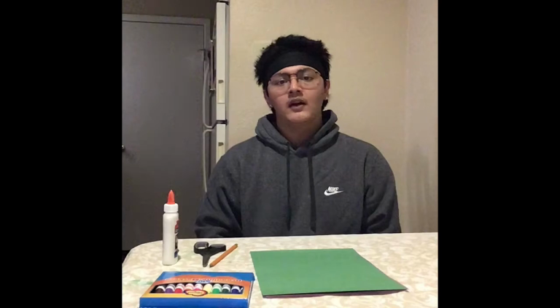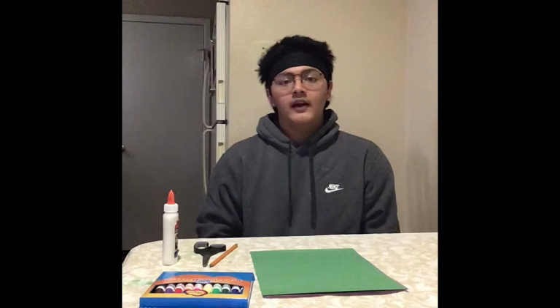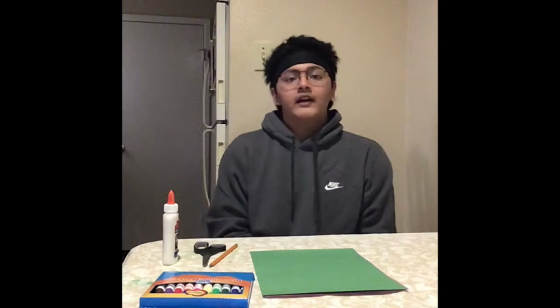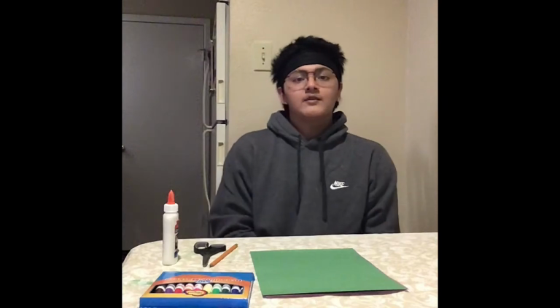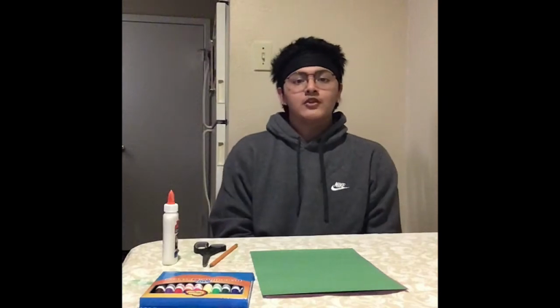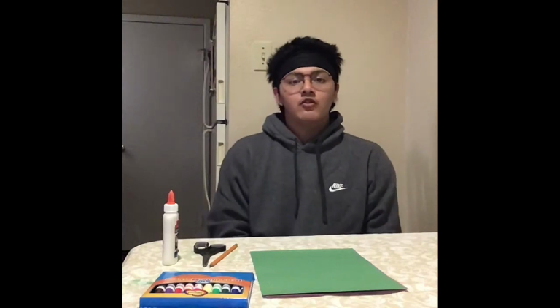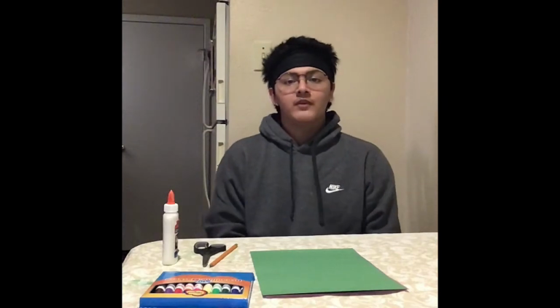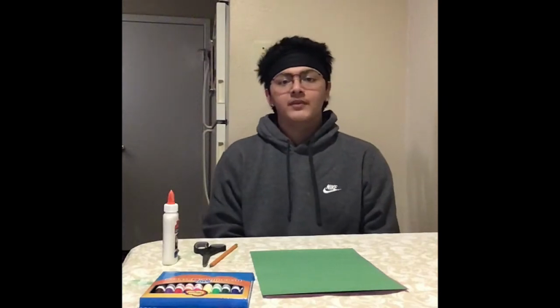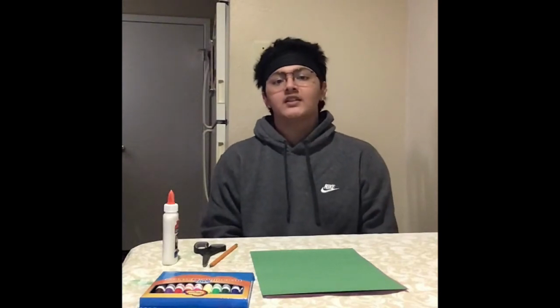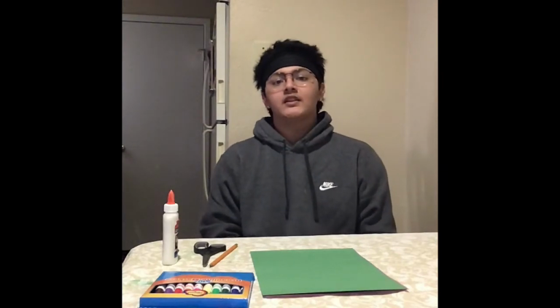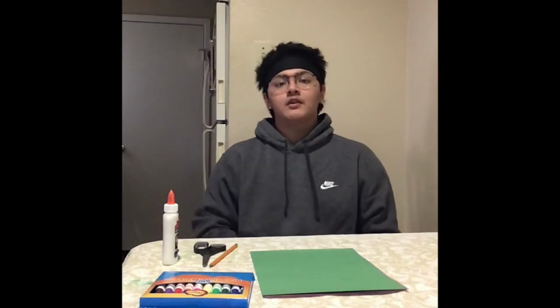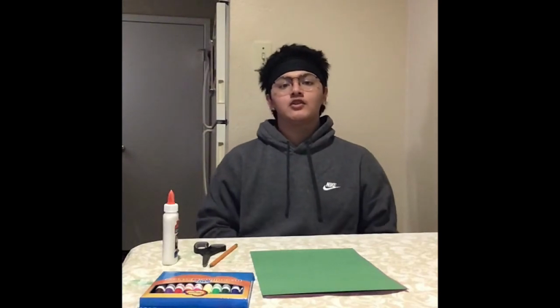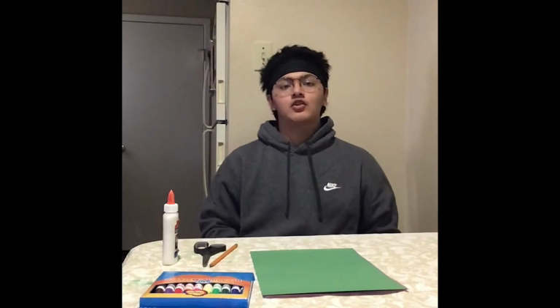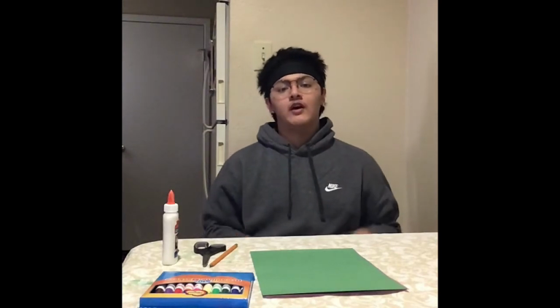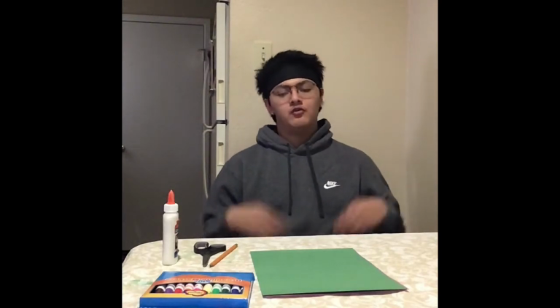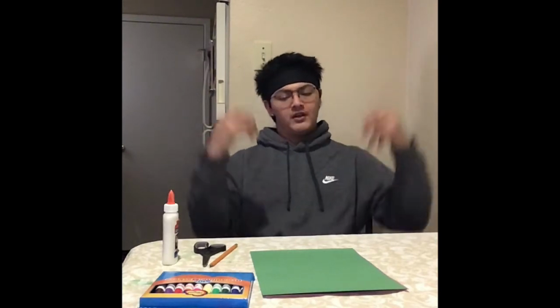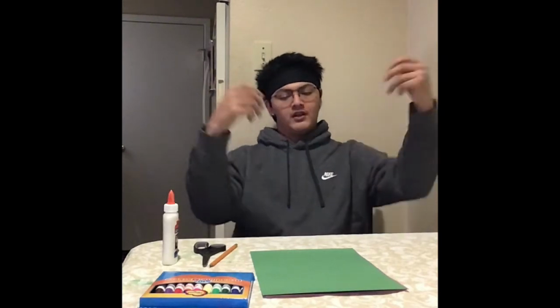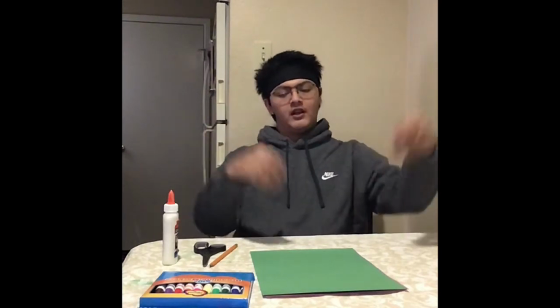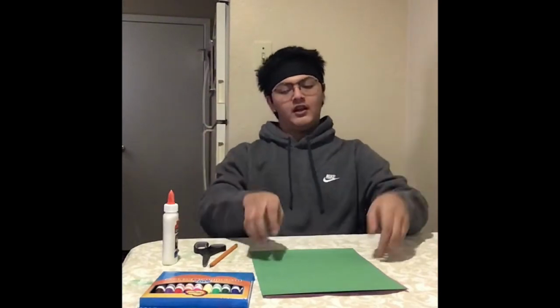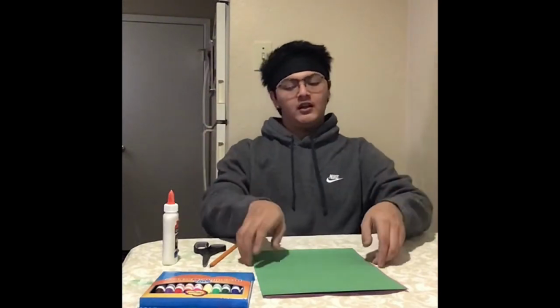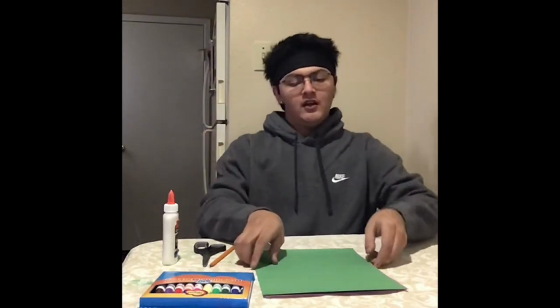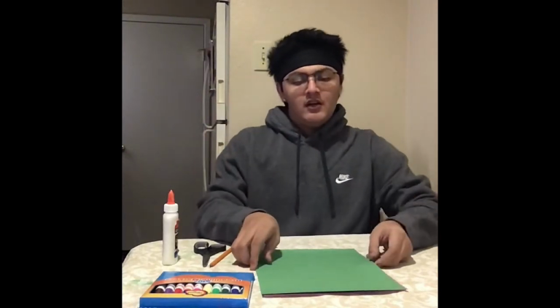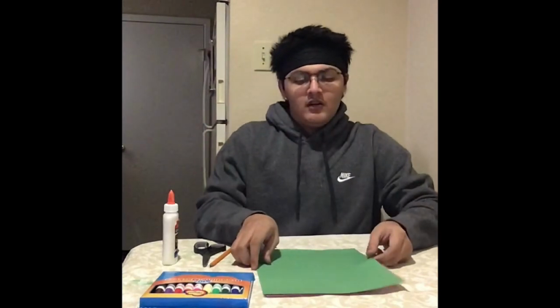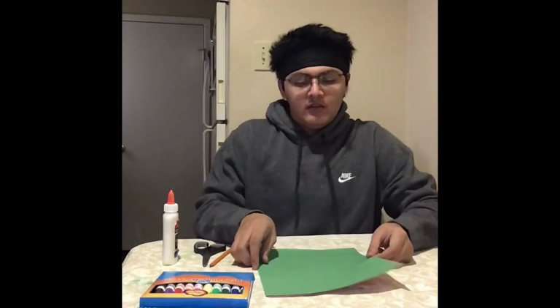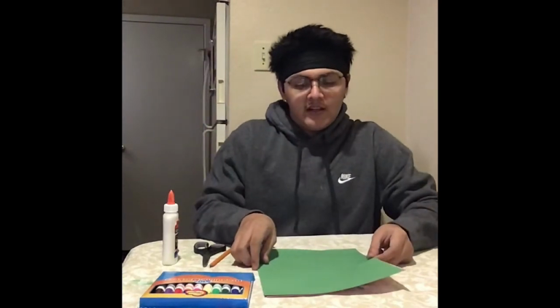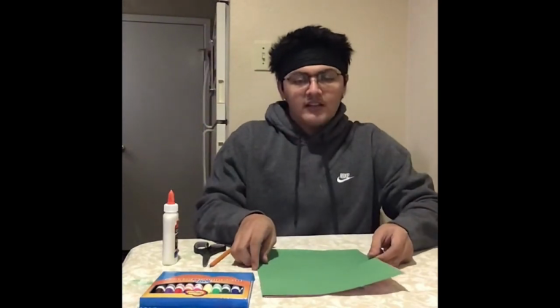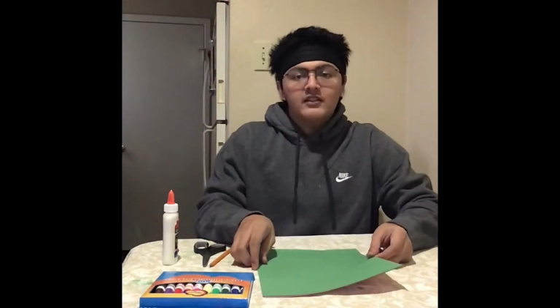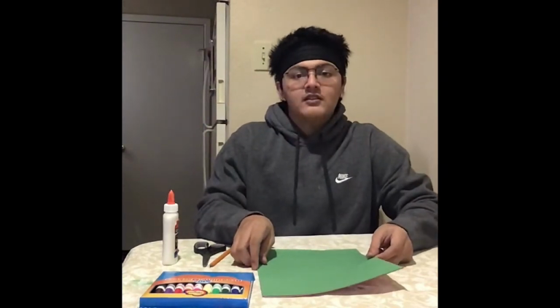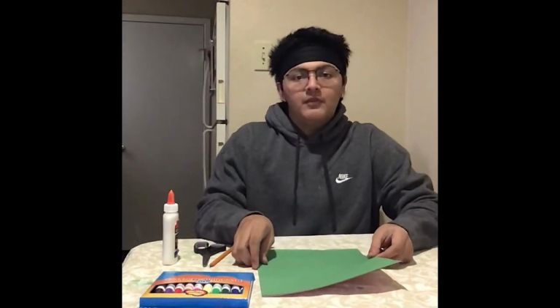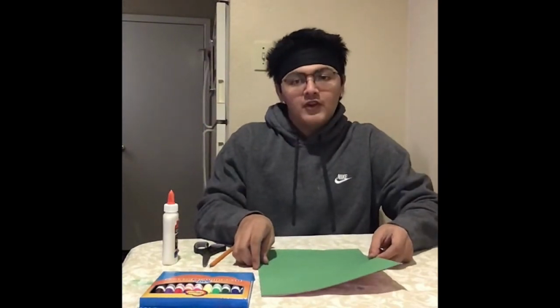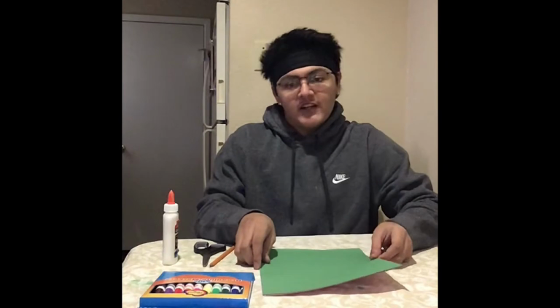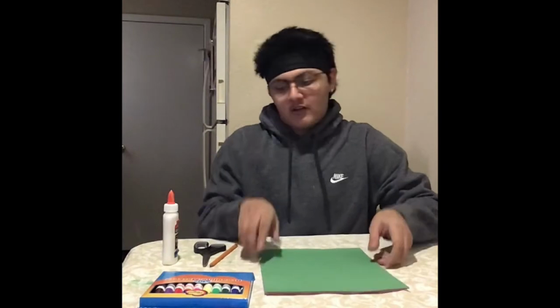Hey guys, this is Noah from McBee and today I'm going to show you how to make a cactus Mother's Day card.